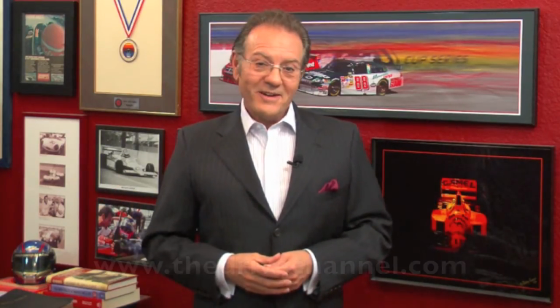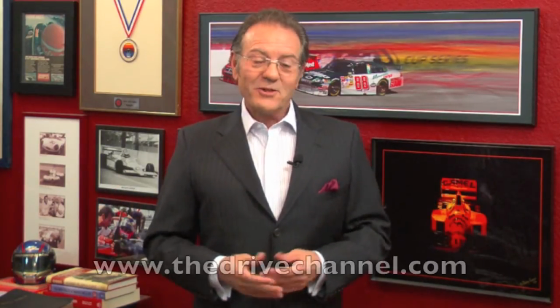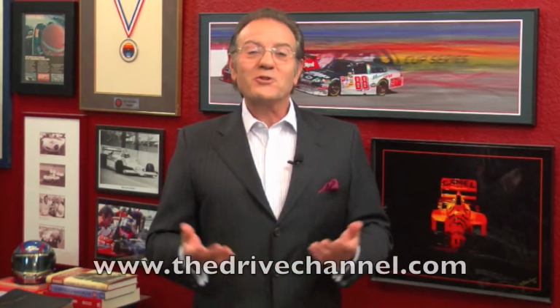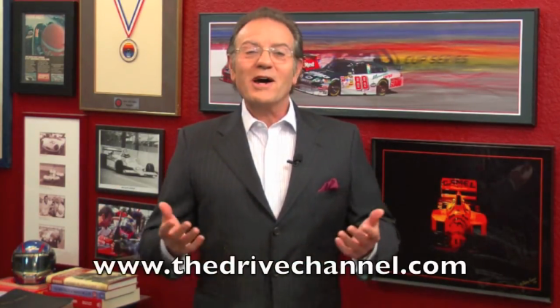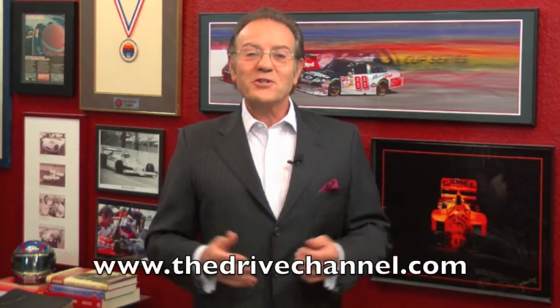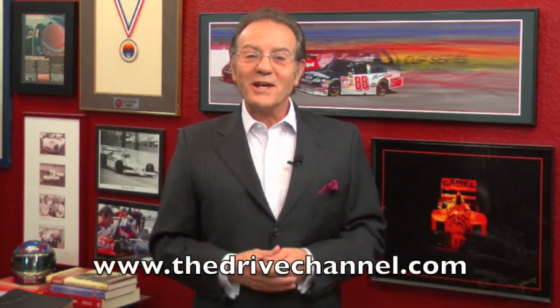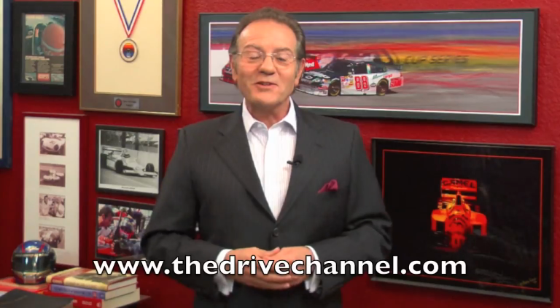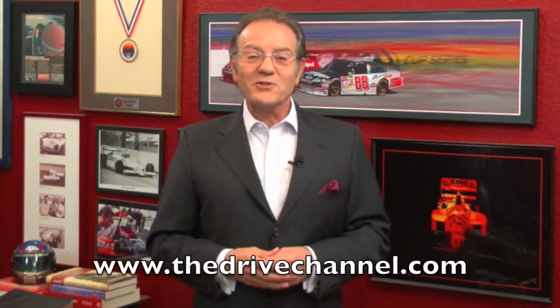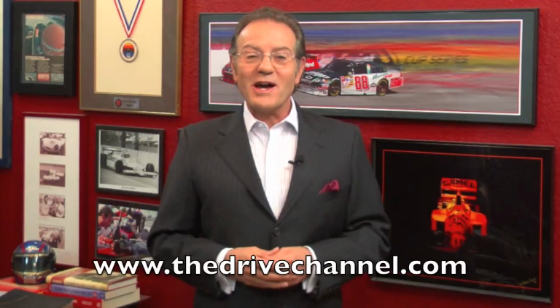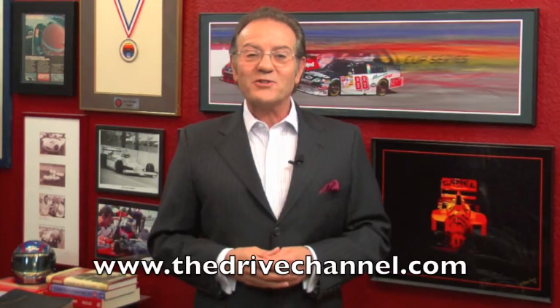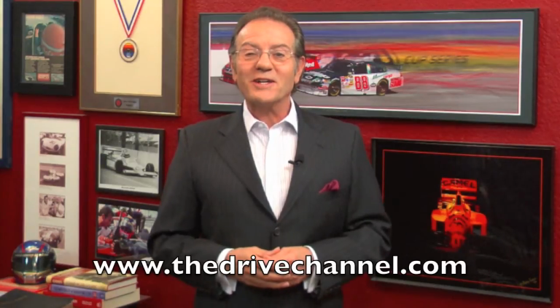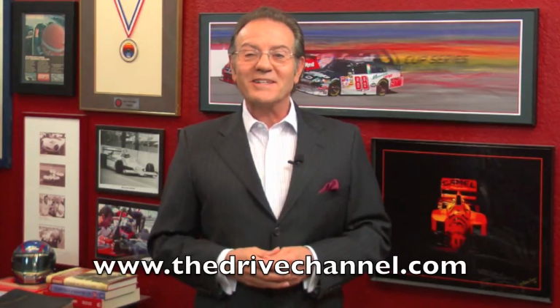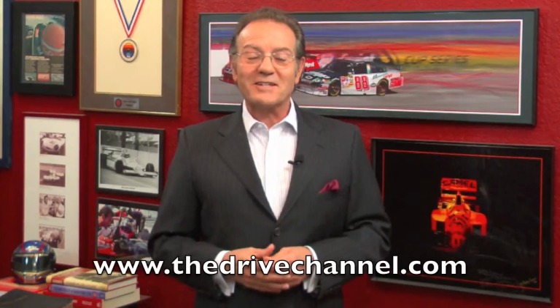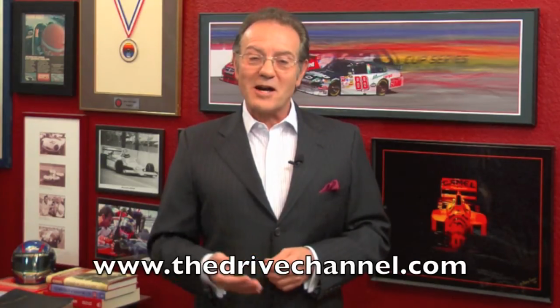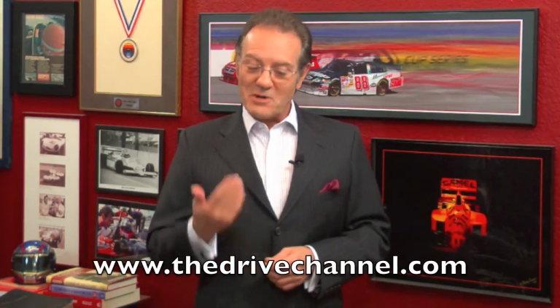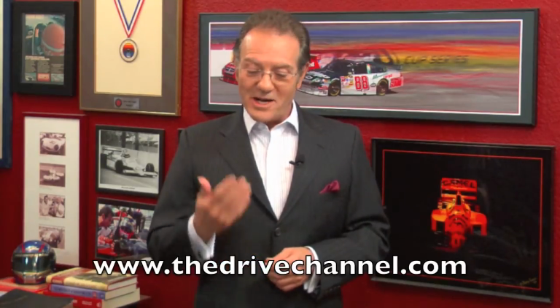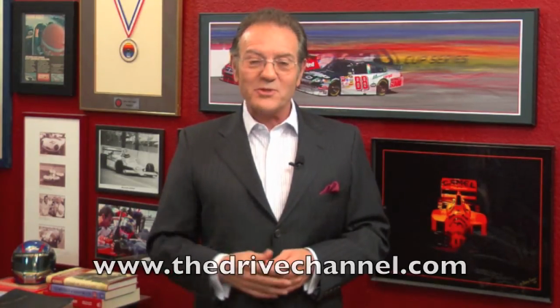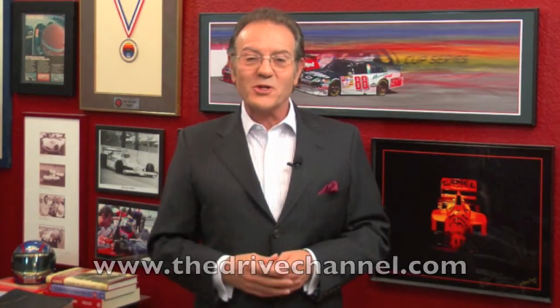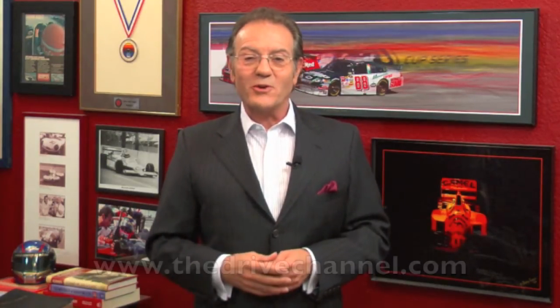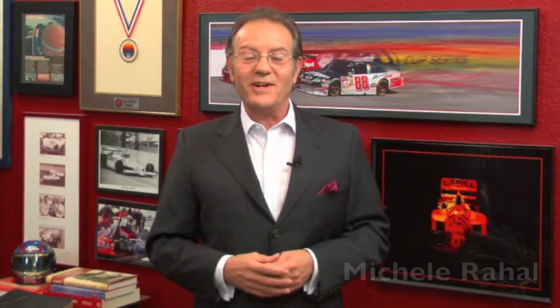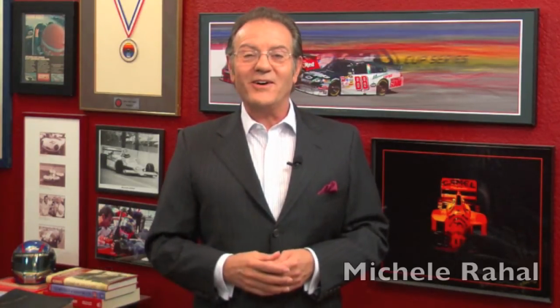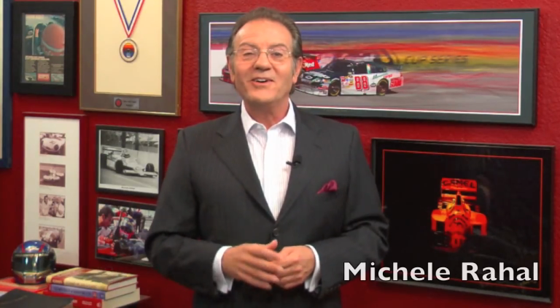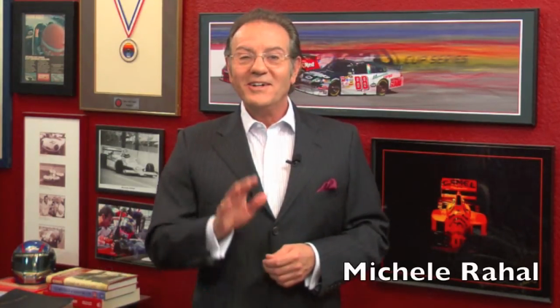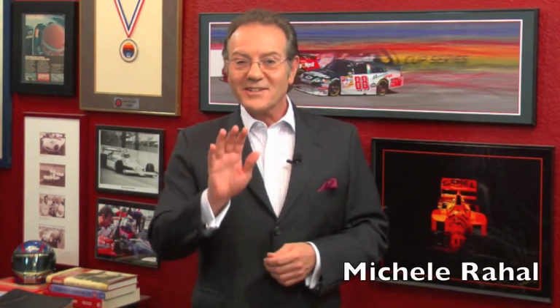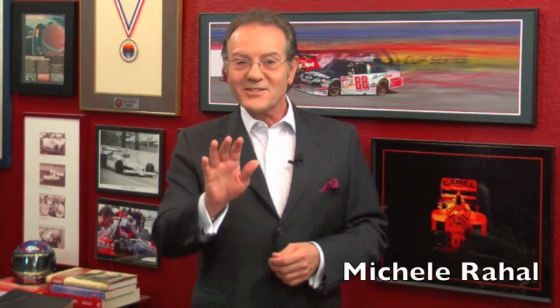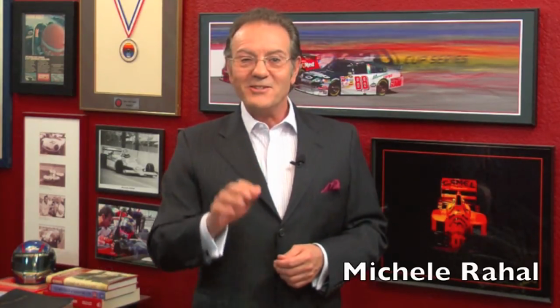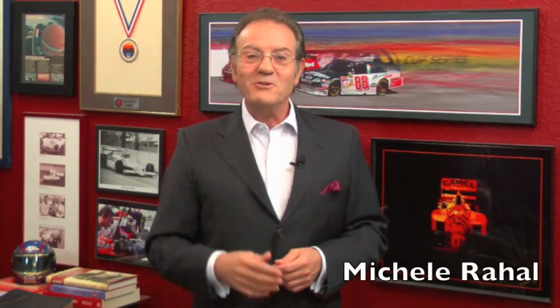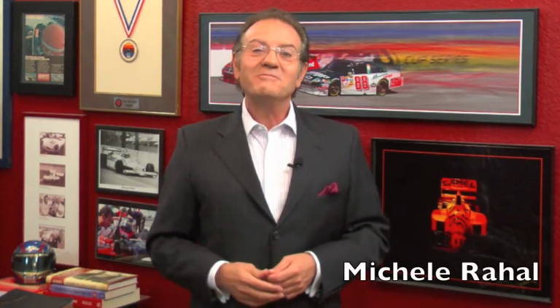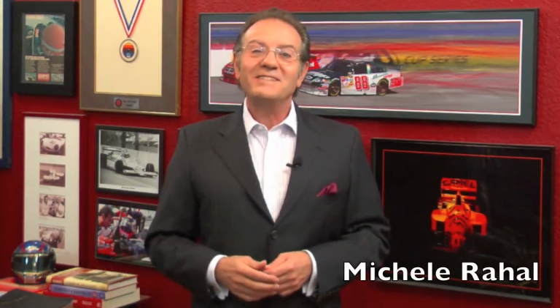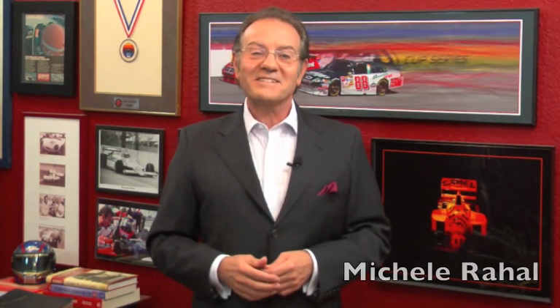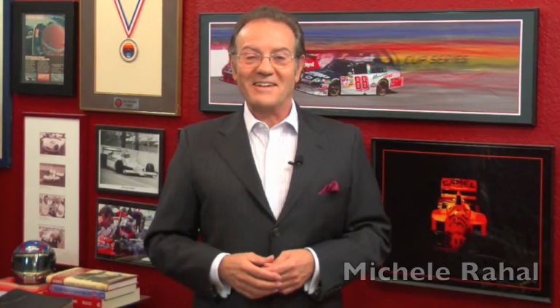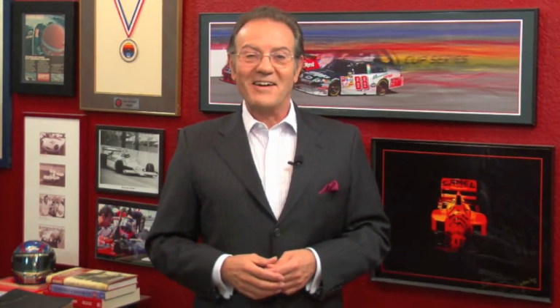For The Drive Channel and TheDriveChannel.com, I'm Michel Rahal. I'll see you next time.